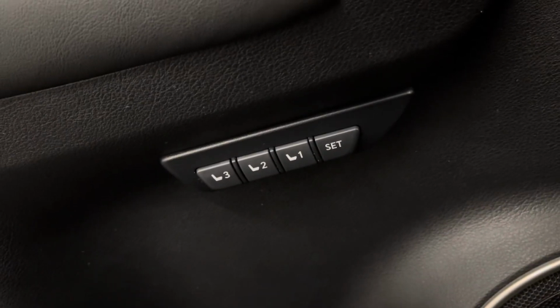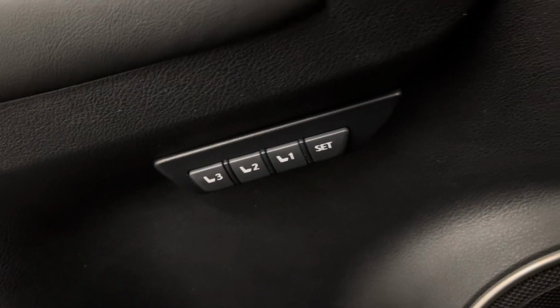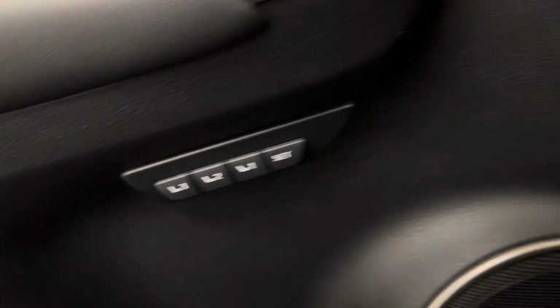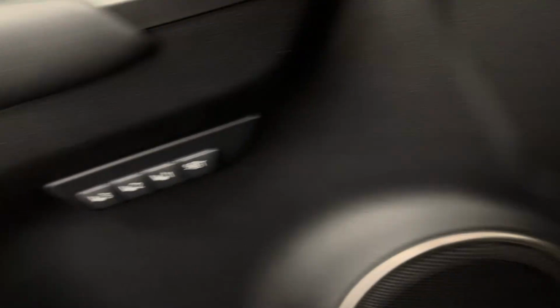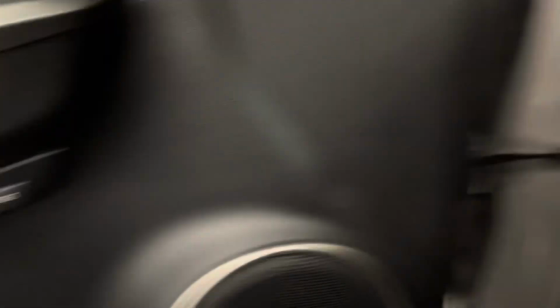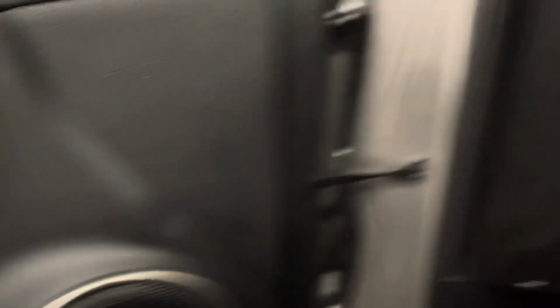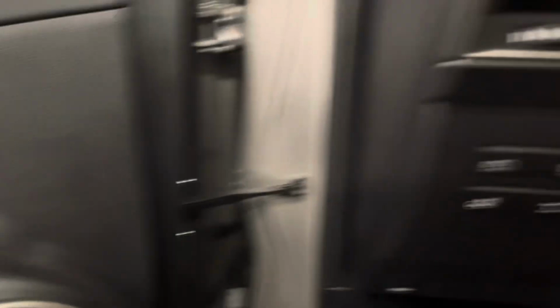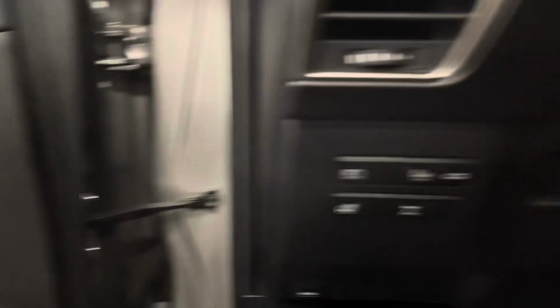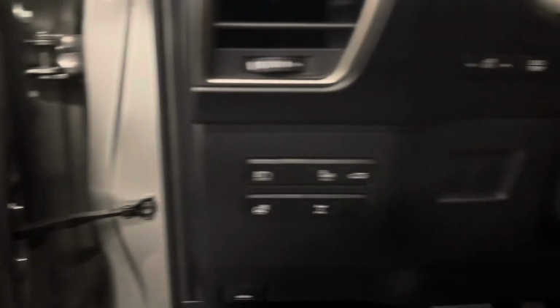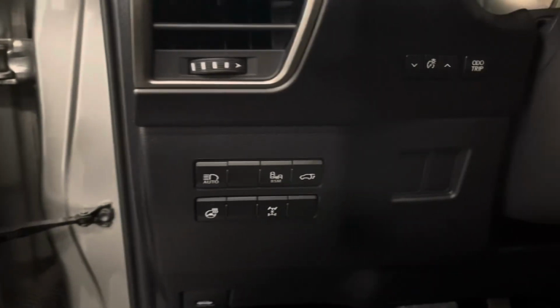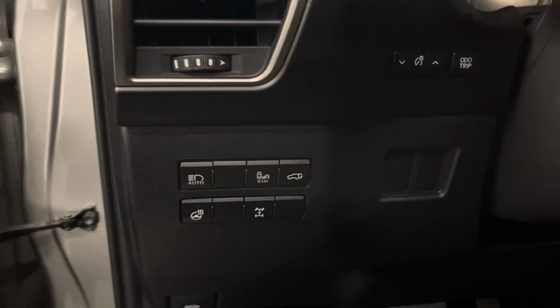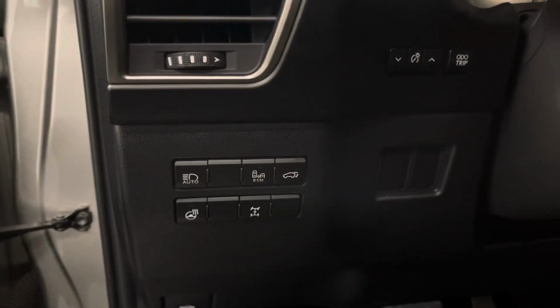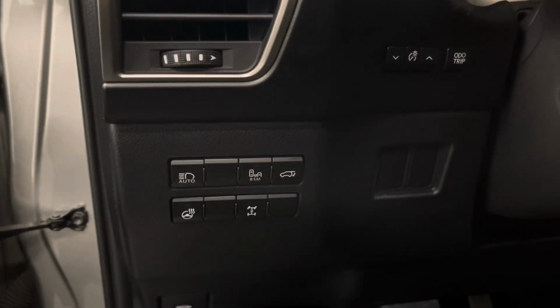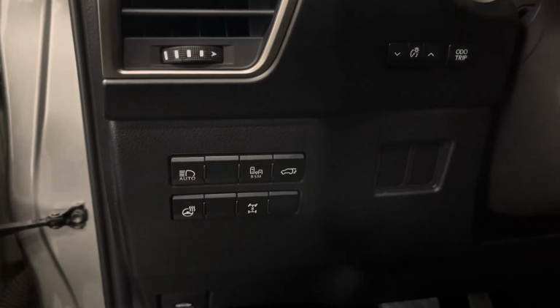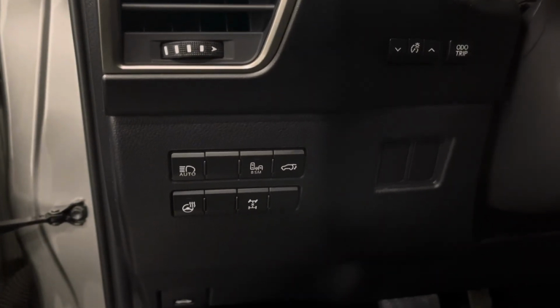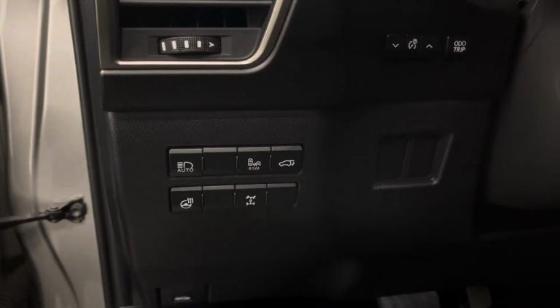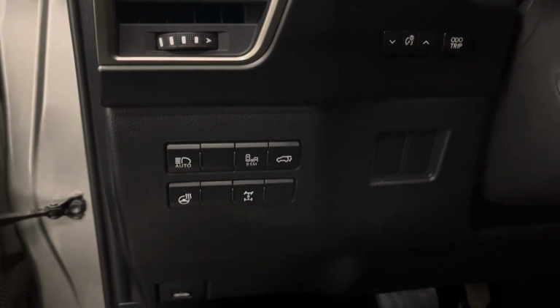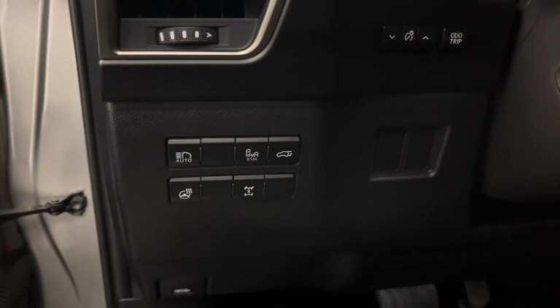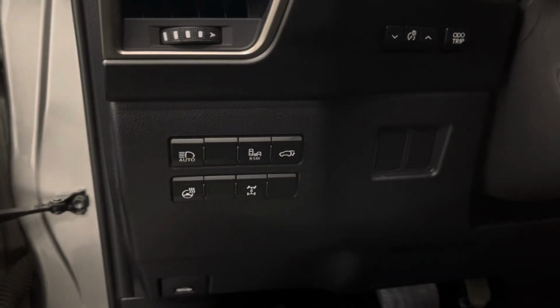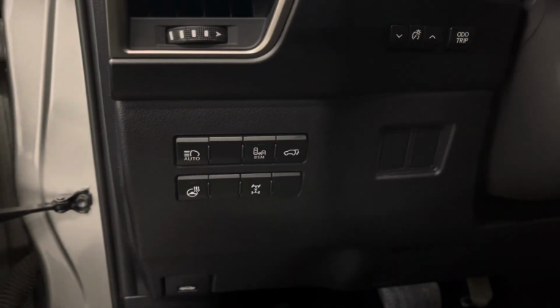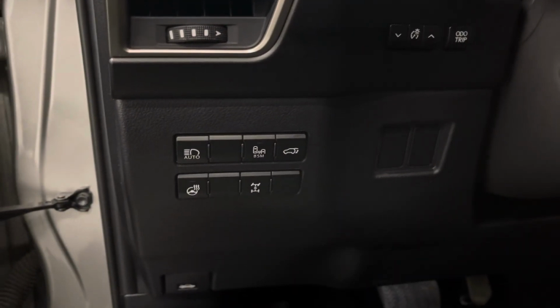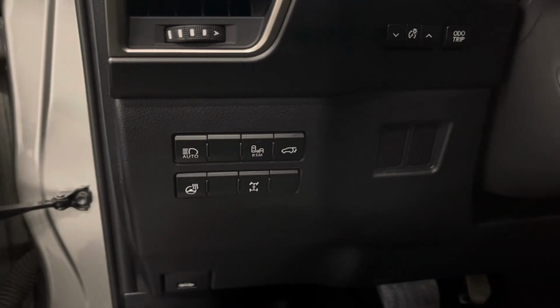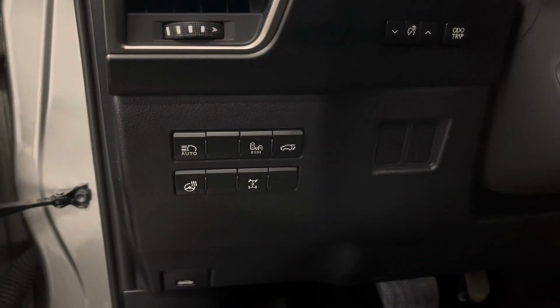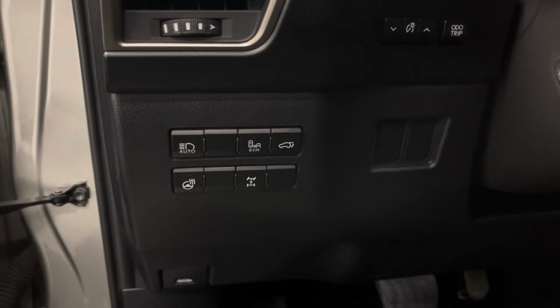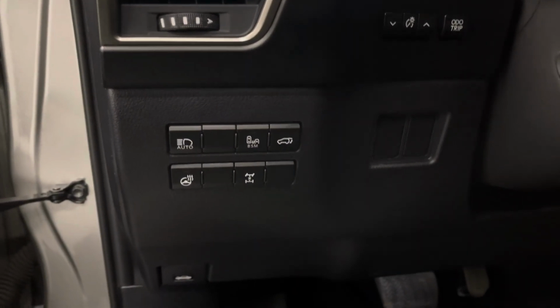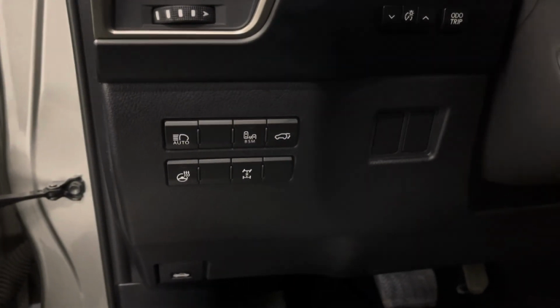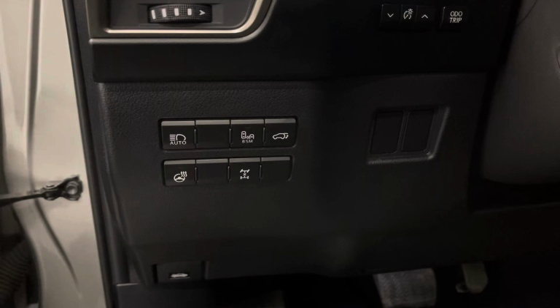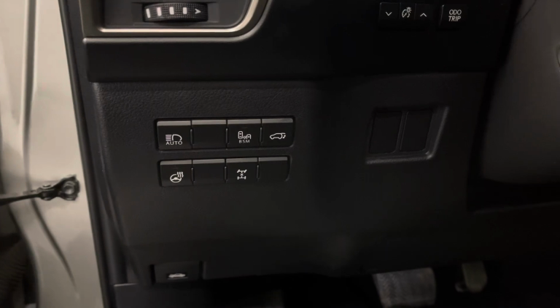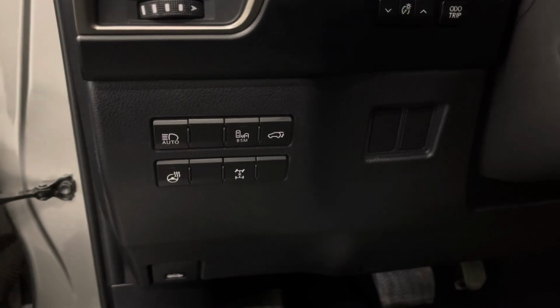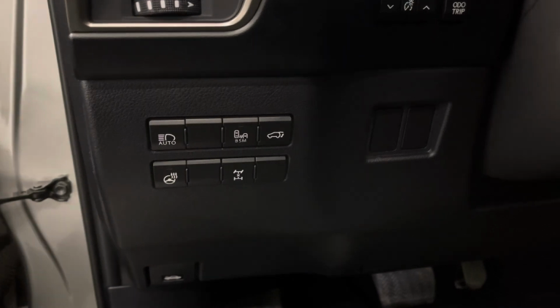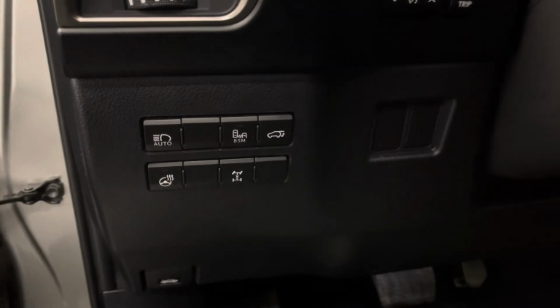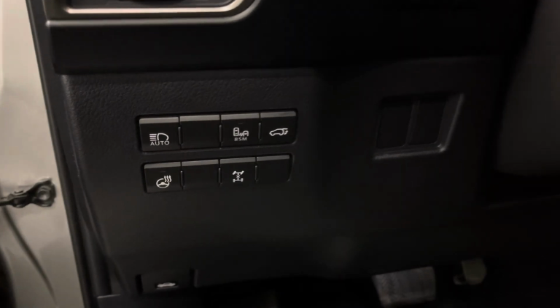Beside your steering wheel, you have your automatic high beams, blind spot monitor, trunk button, and heated steering wheel option.